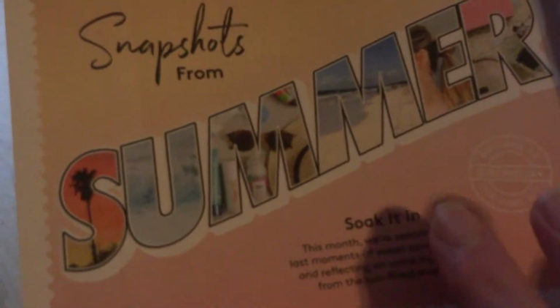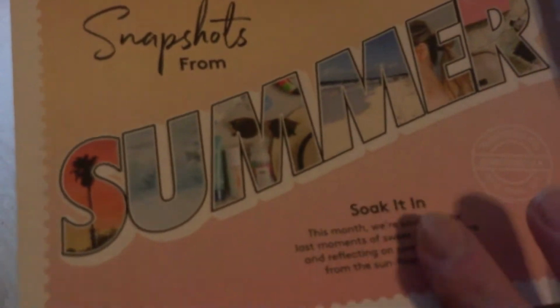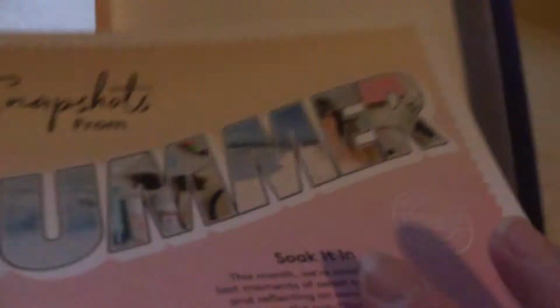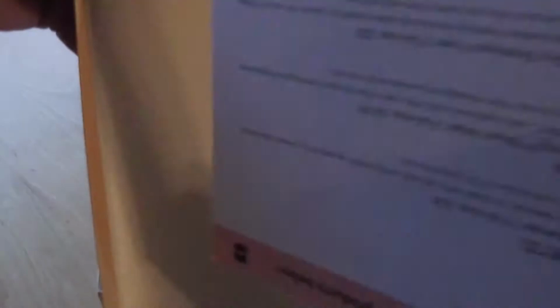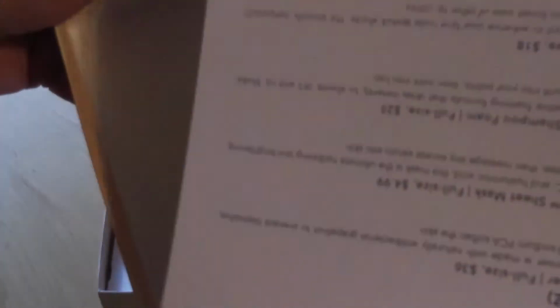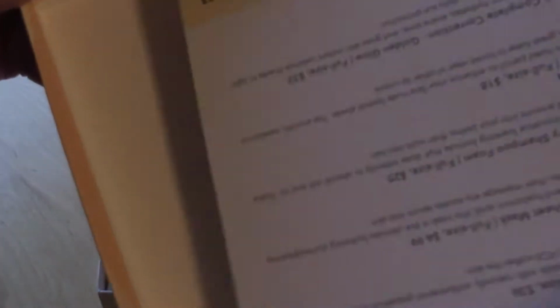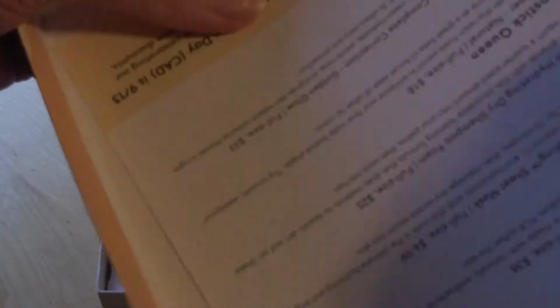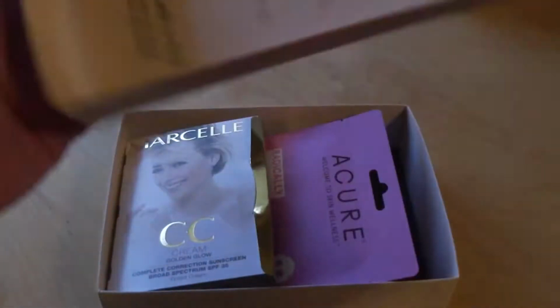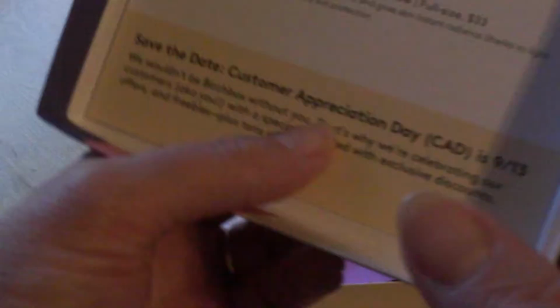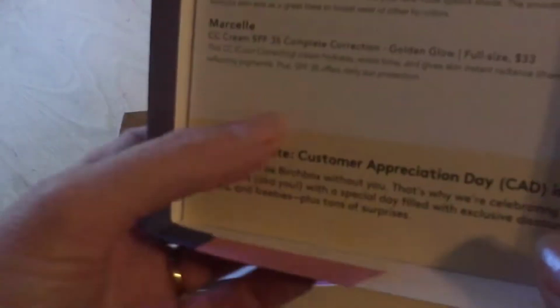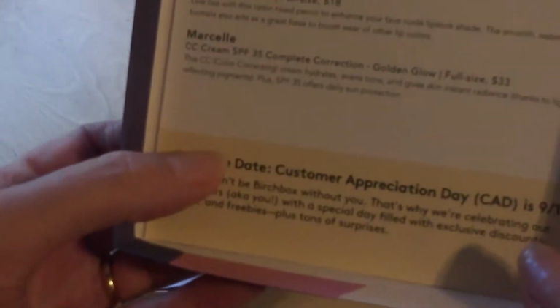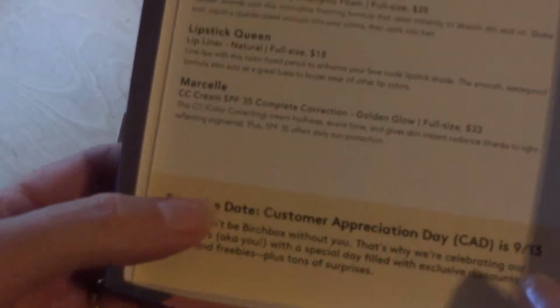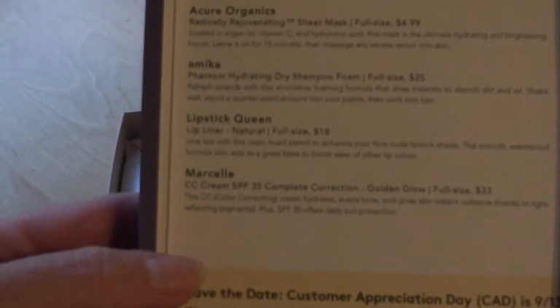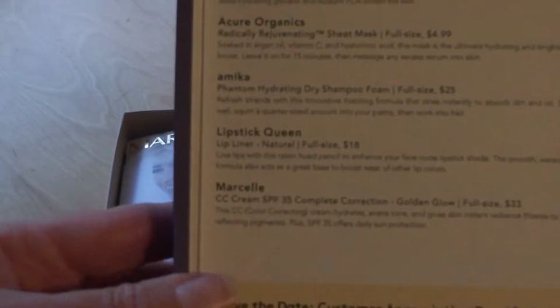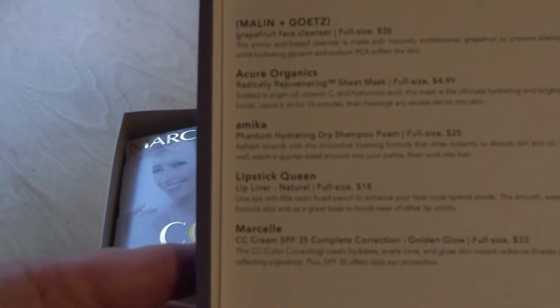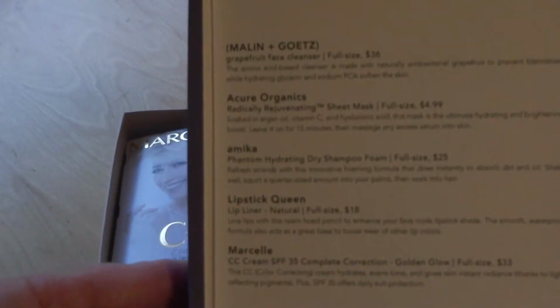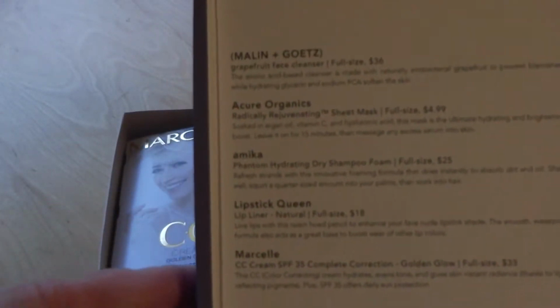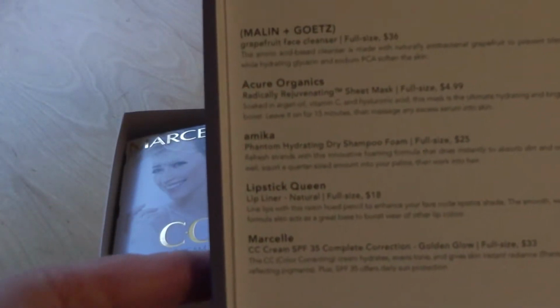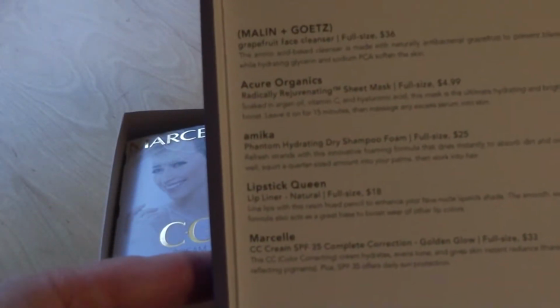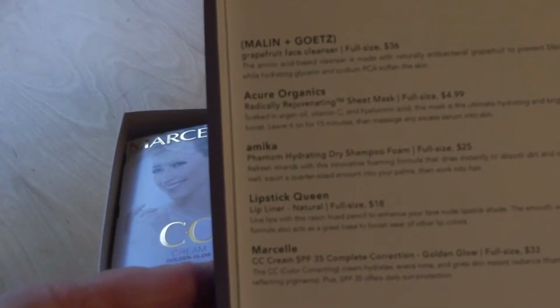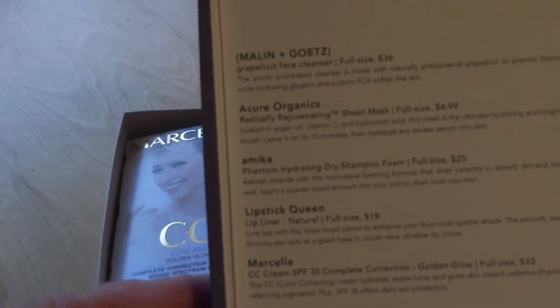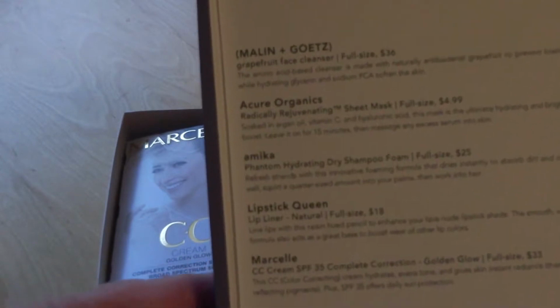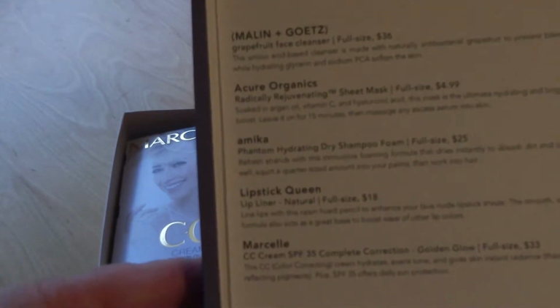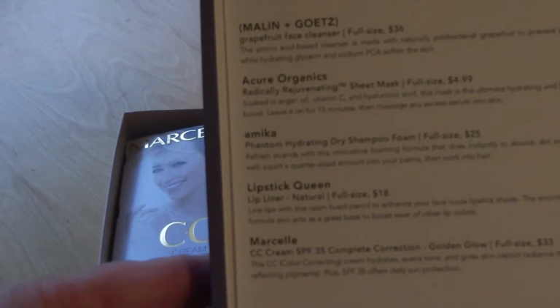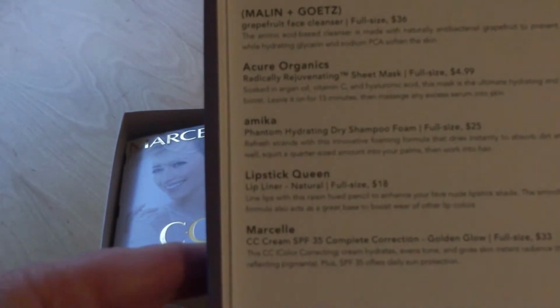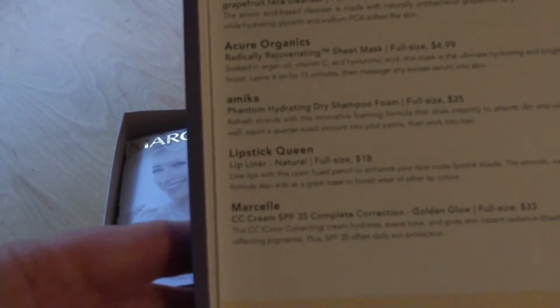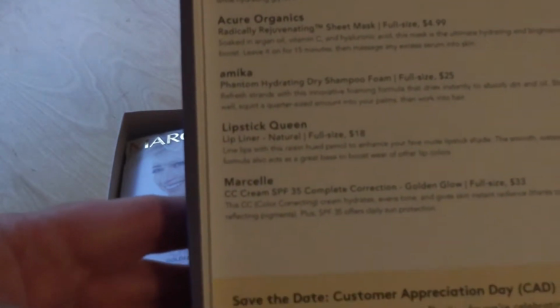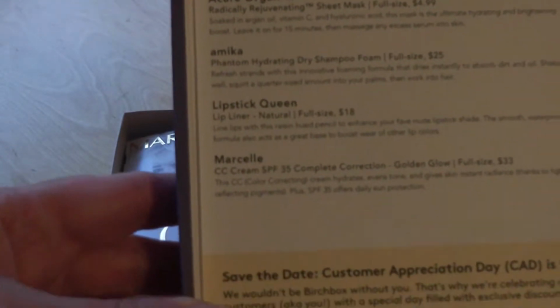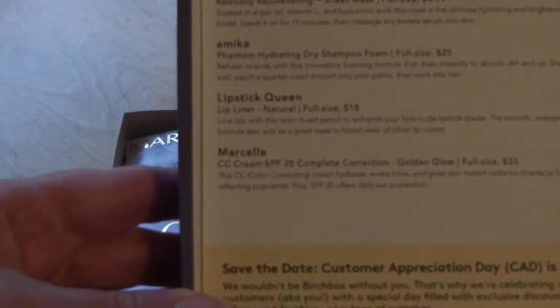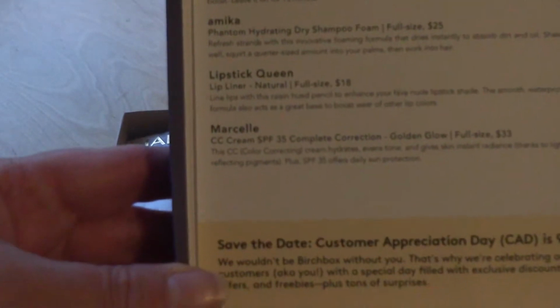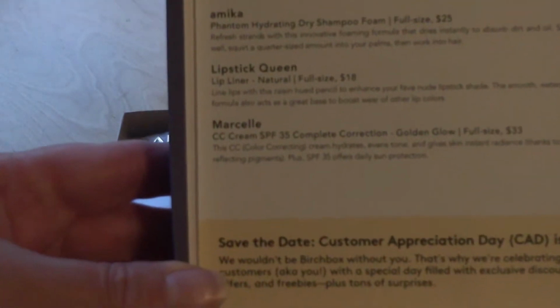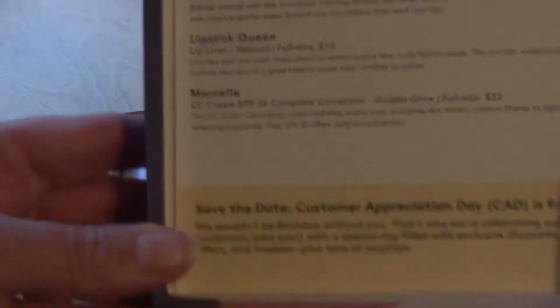So today we can look at our card that tells us what's in the box and what it would cost in the full size.